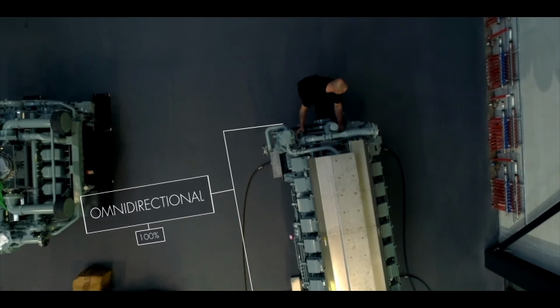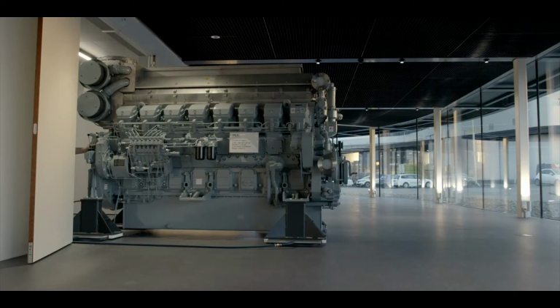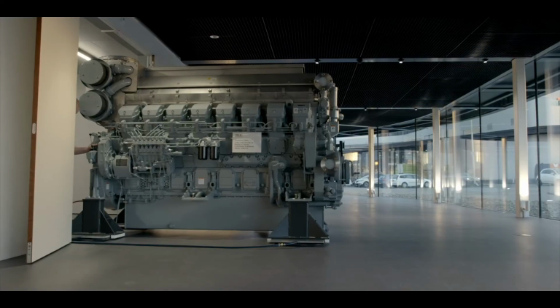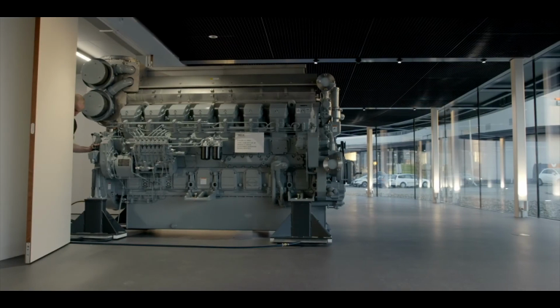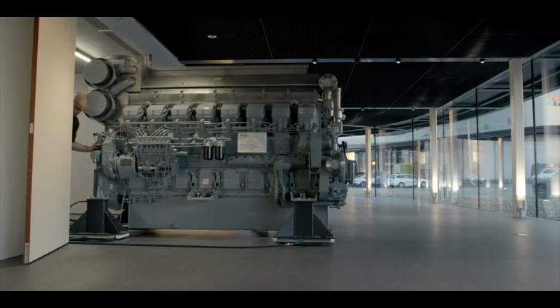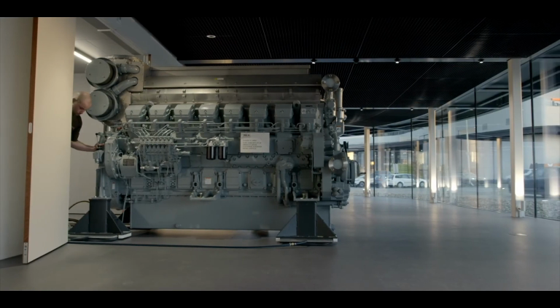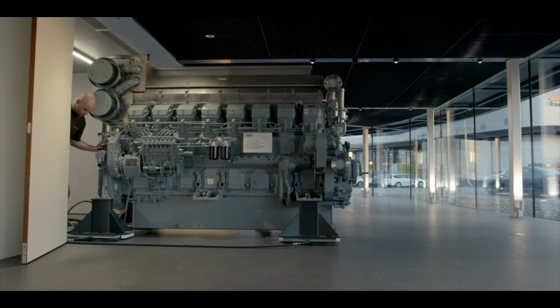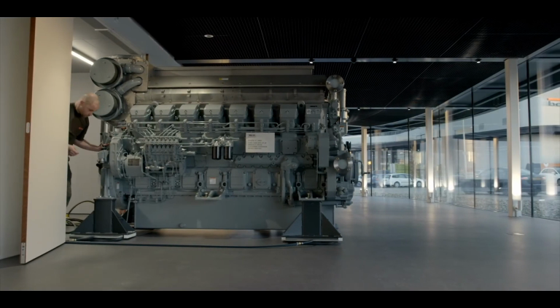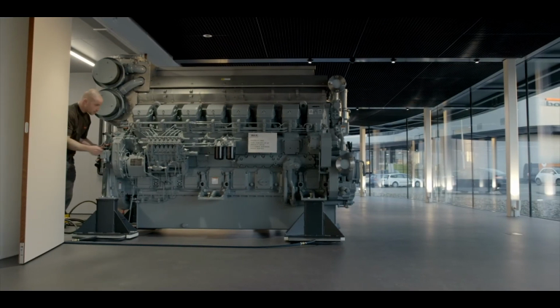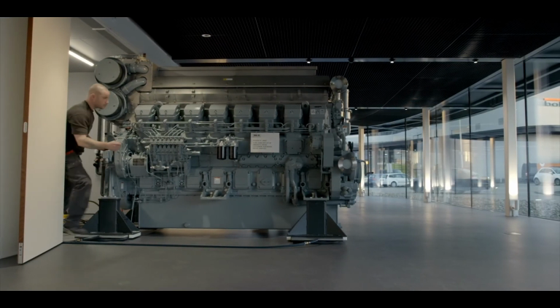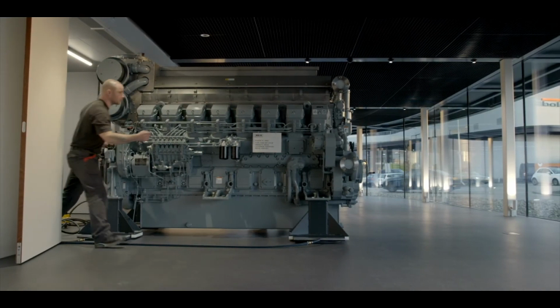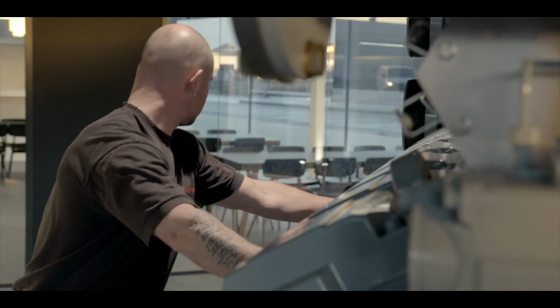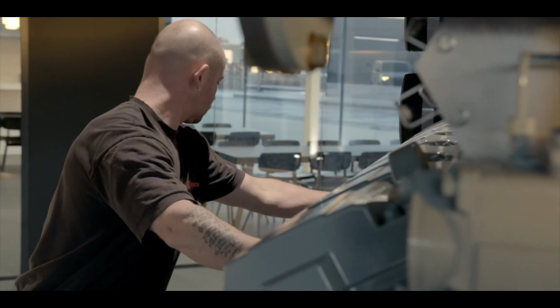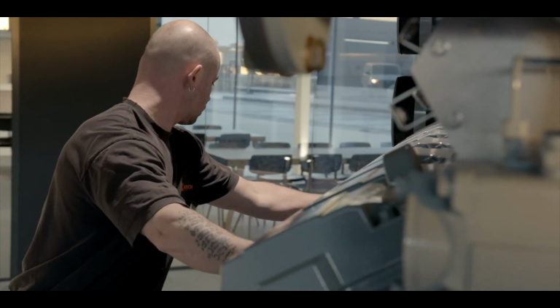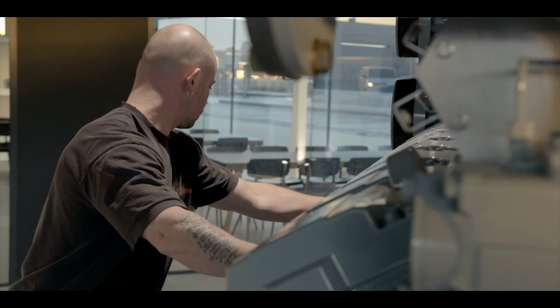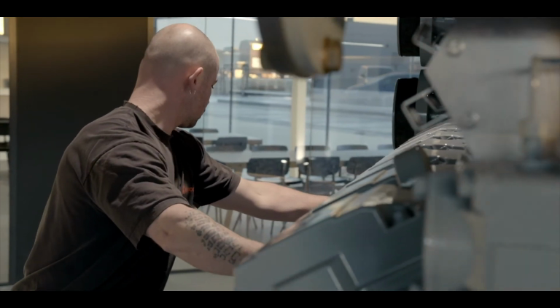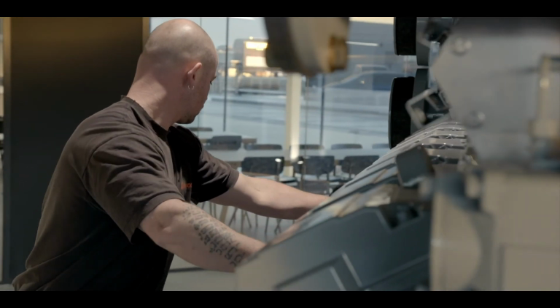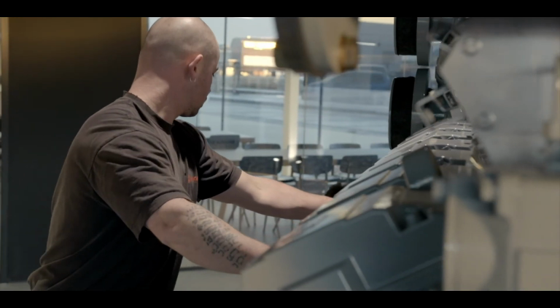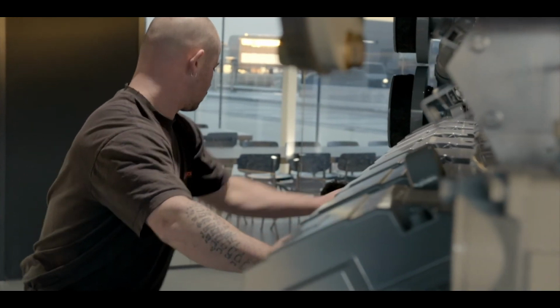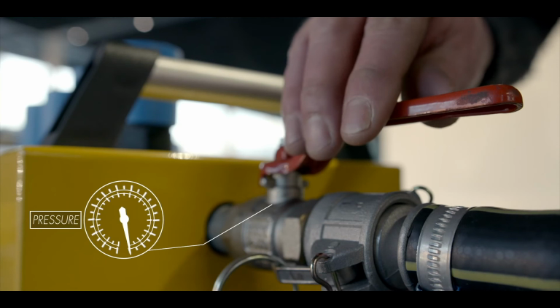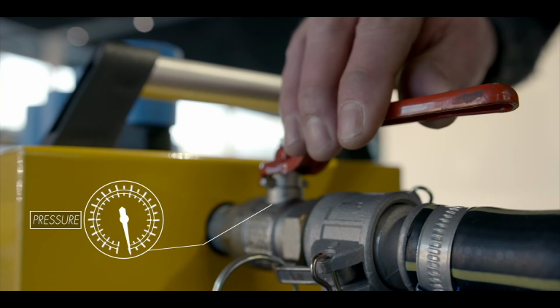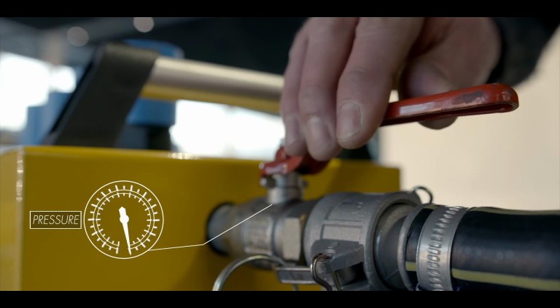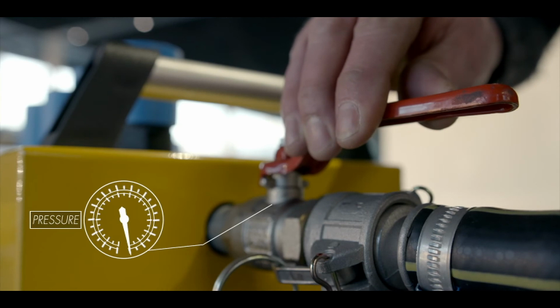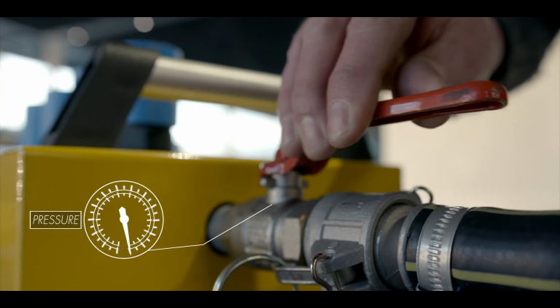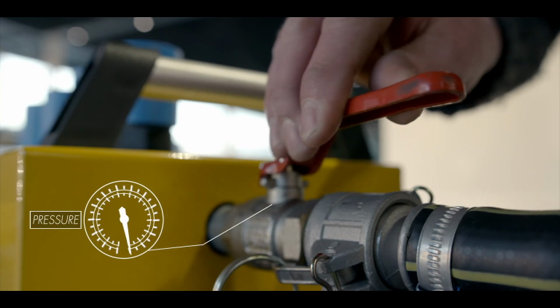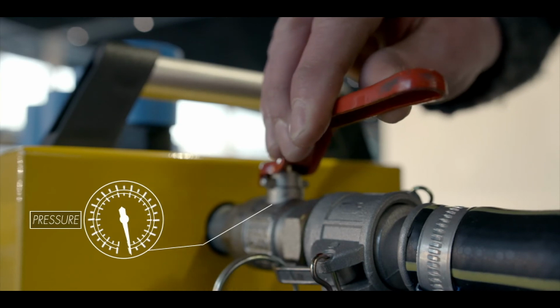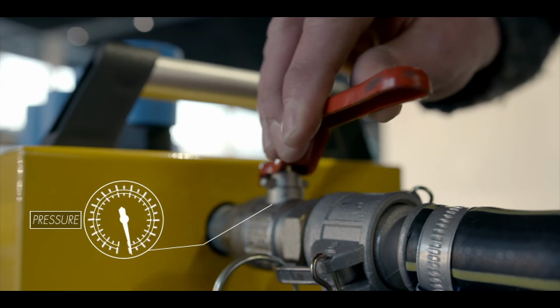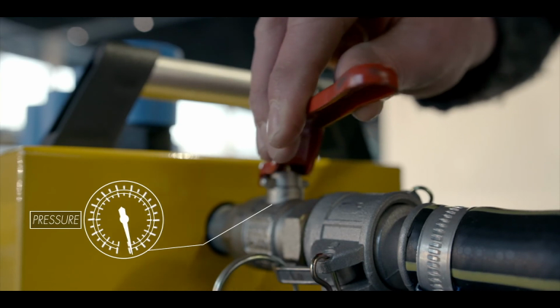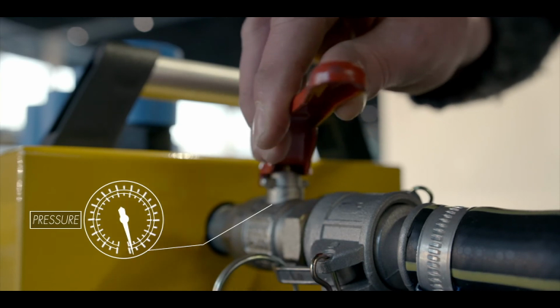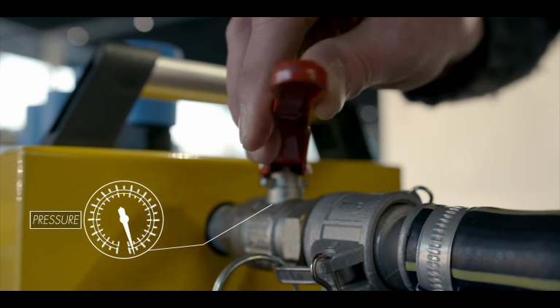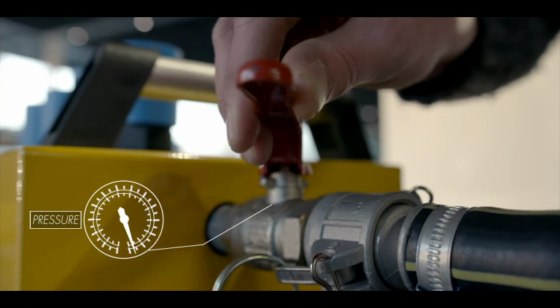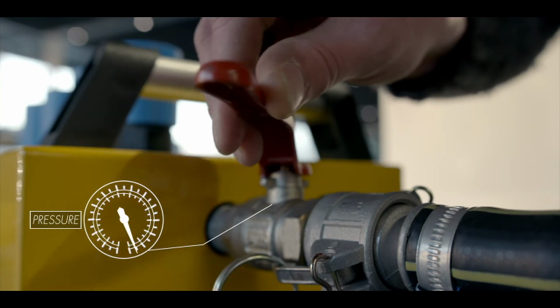When you are done moving the machine, you can start disconnecting the system. Close the ball valve first to slowly set the machine back down.